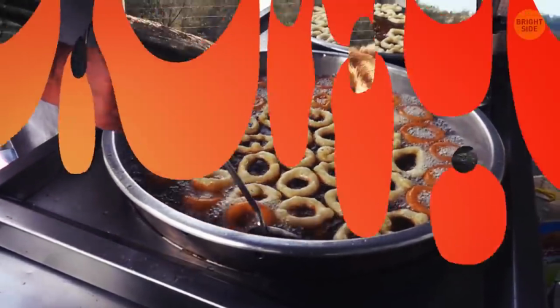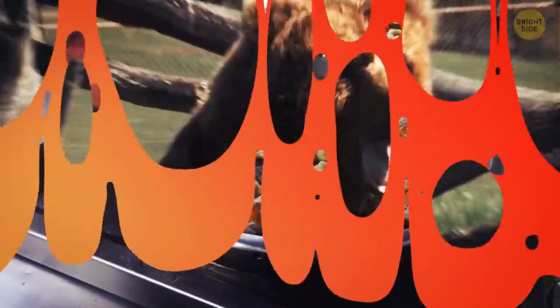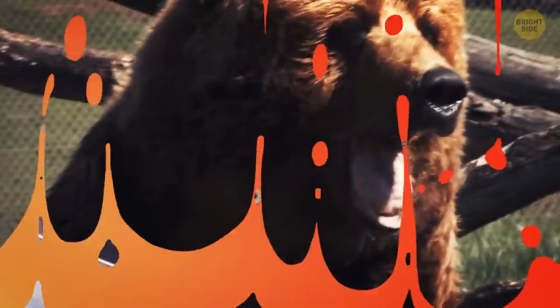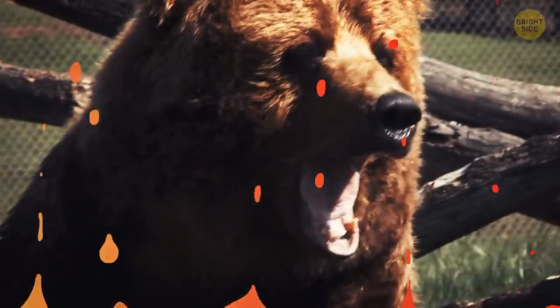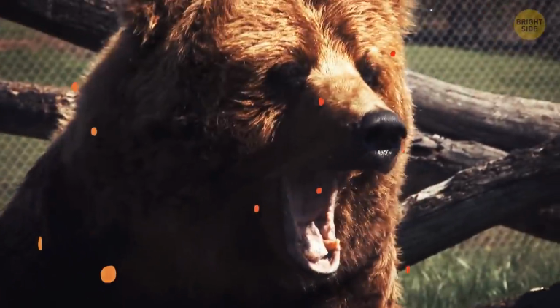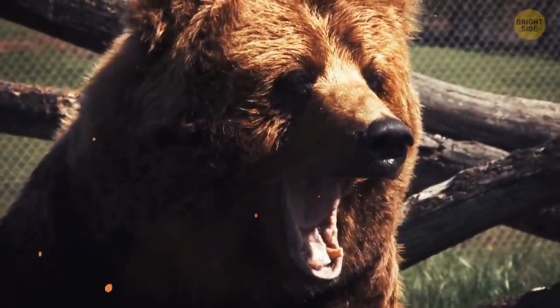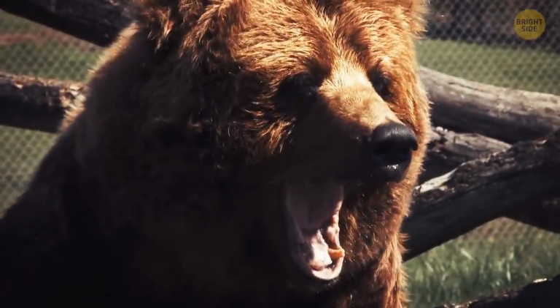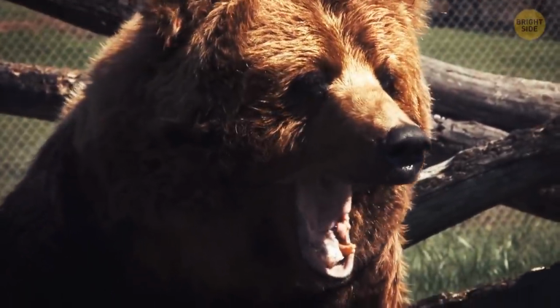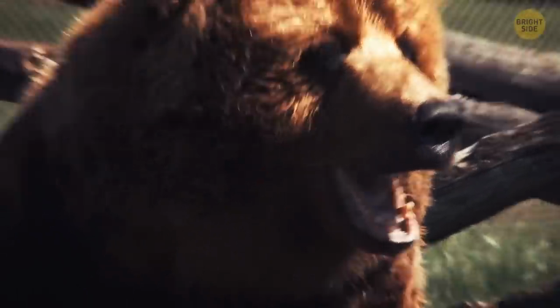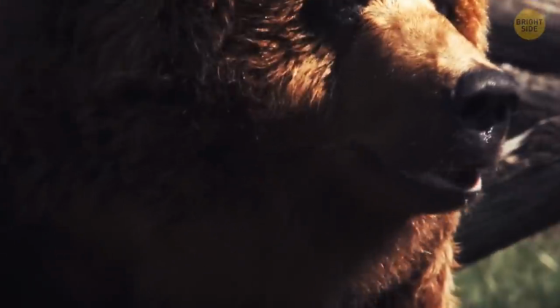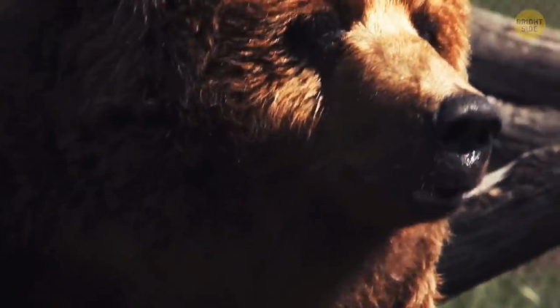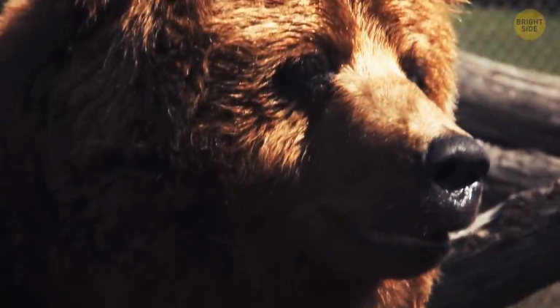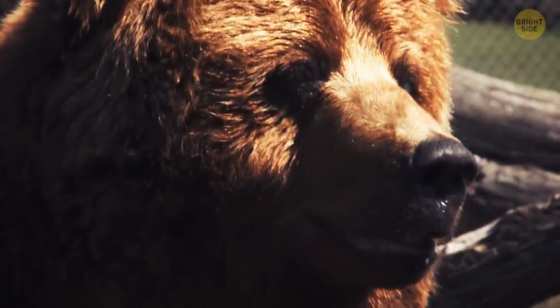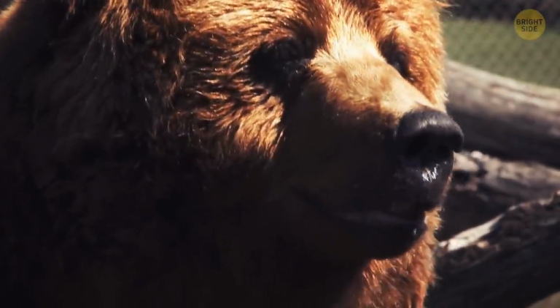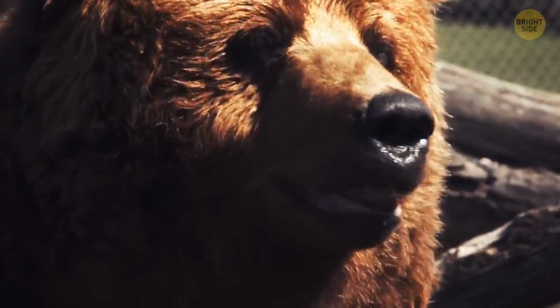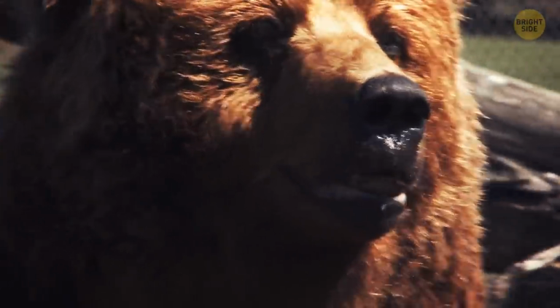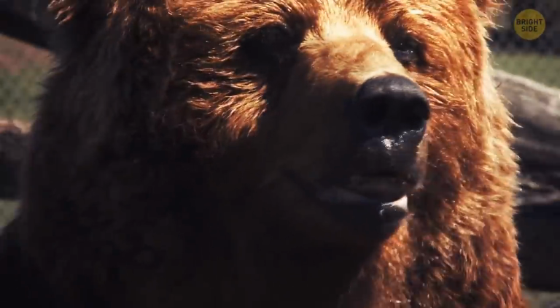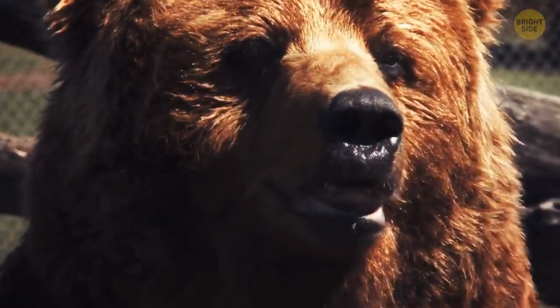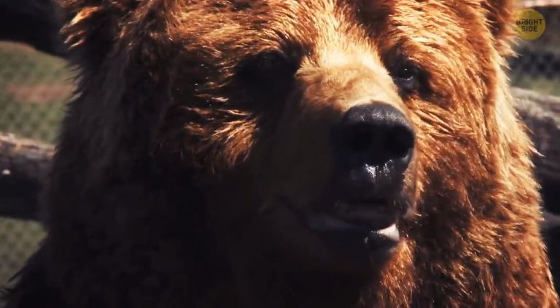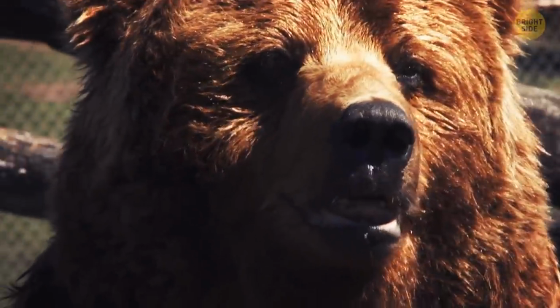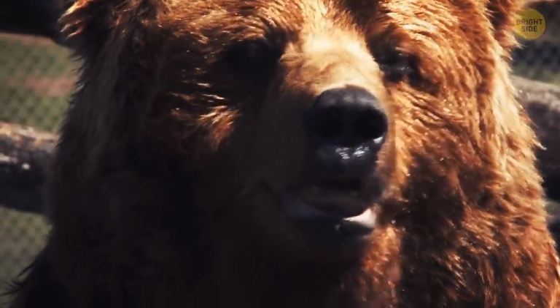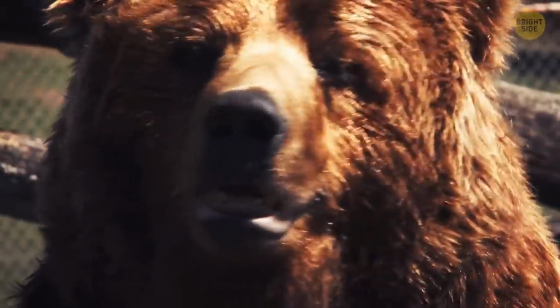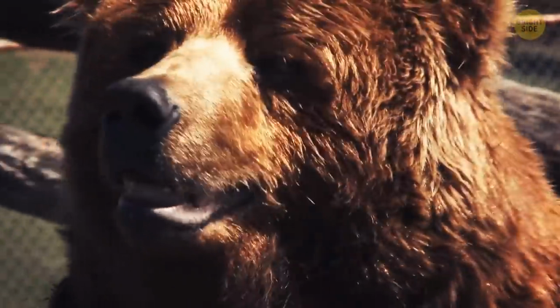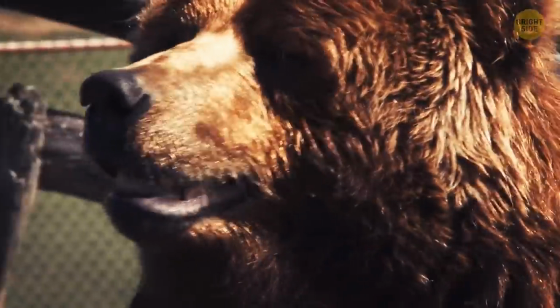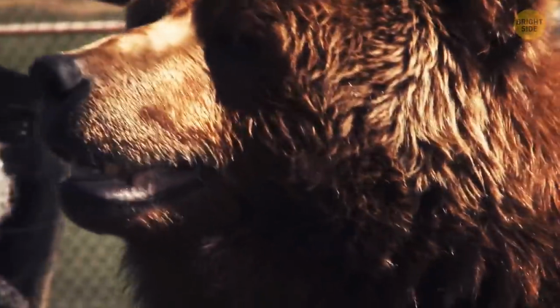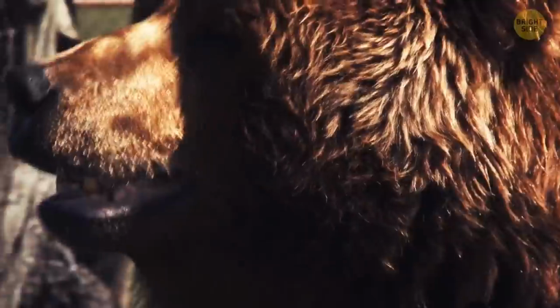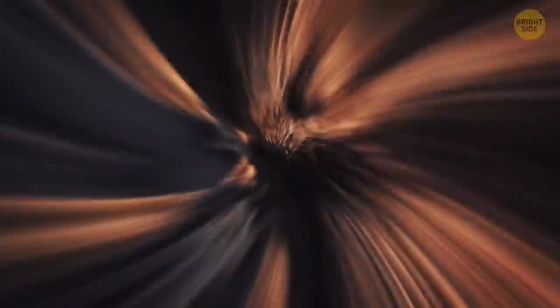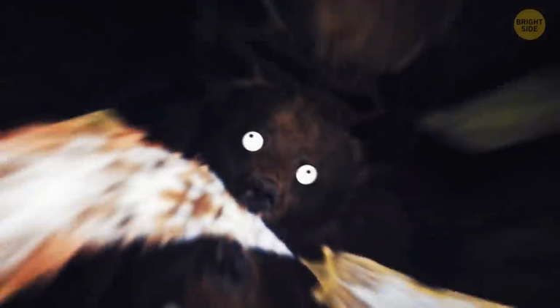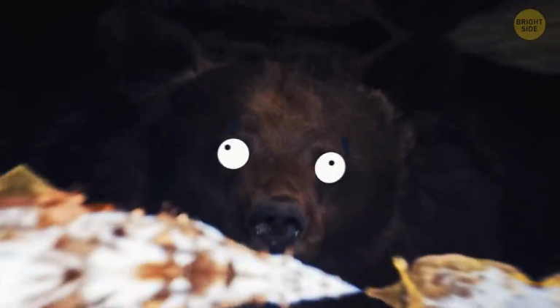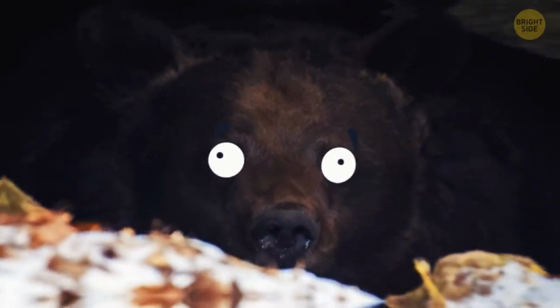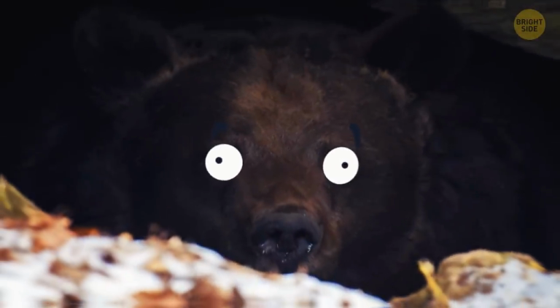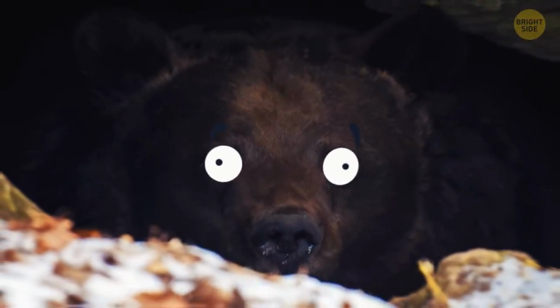Bears don't sleep for months during hibernation. Instead, all the processes in their bodies slow down. They don't need to eat or drink, but they can still react to any unexpected things going on around them.